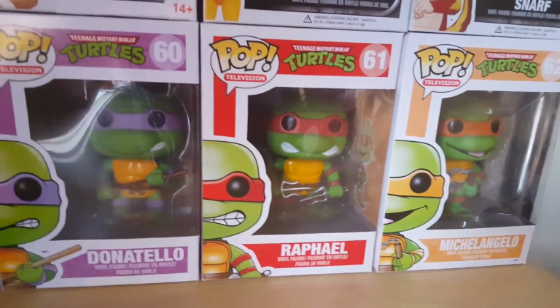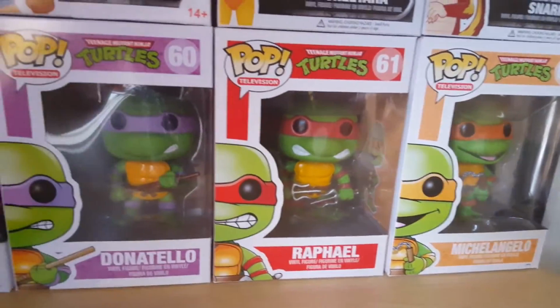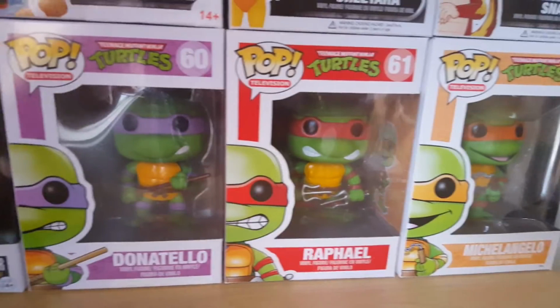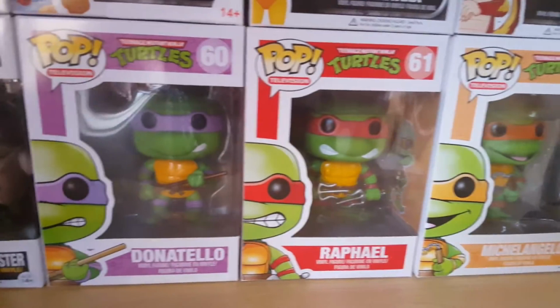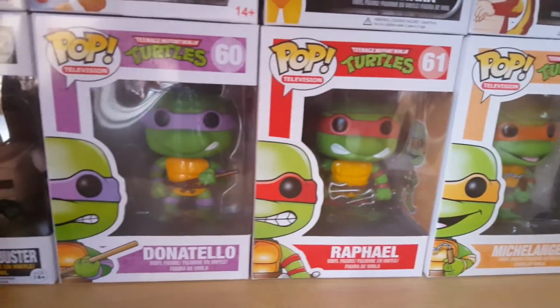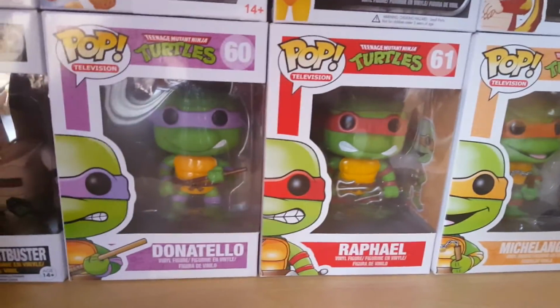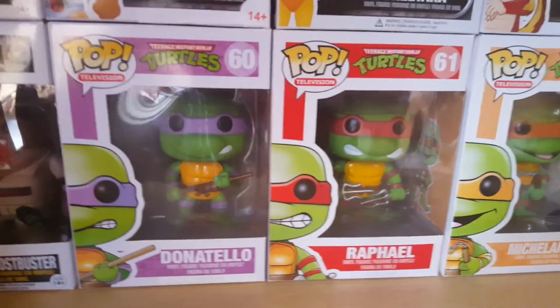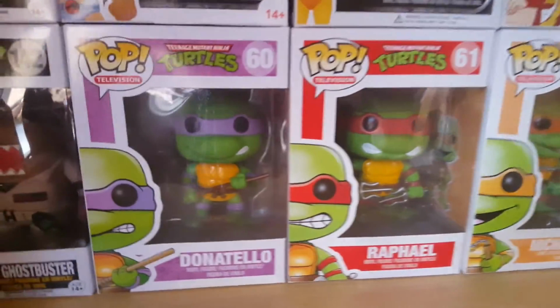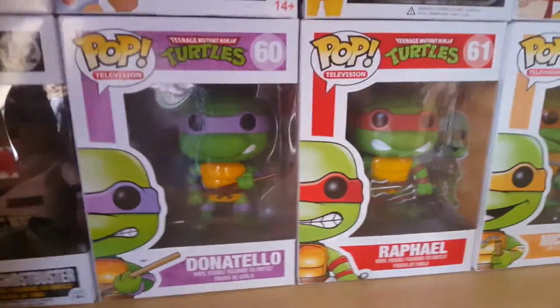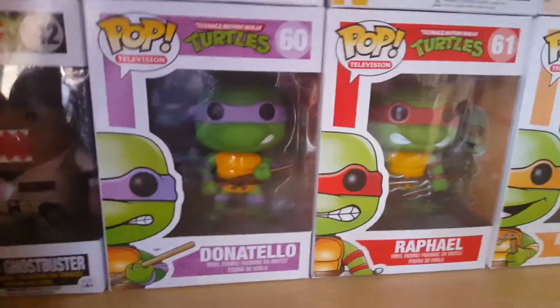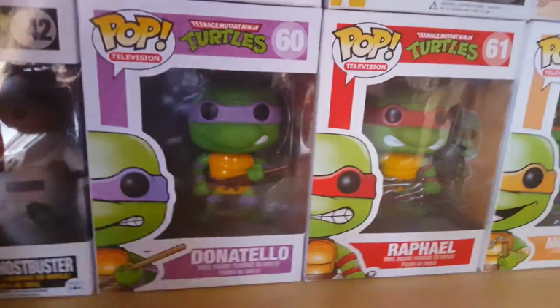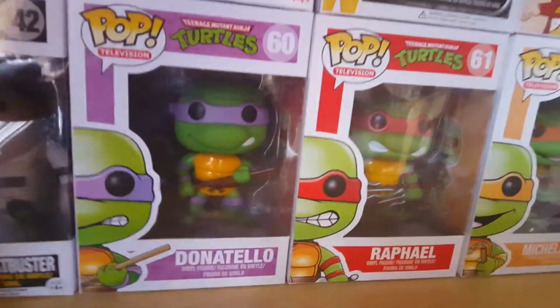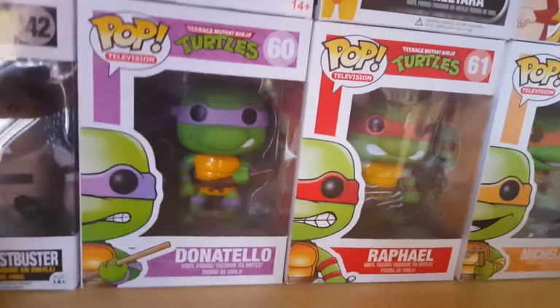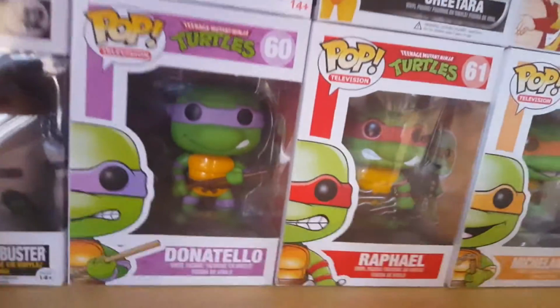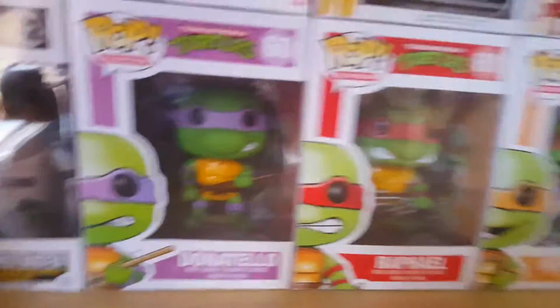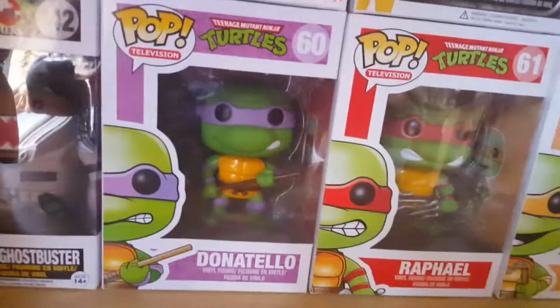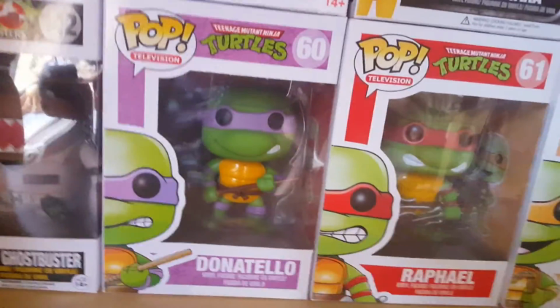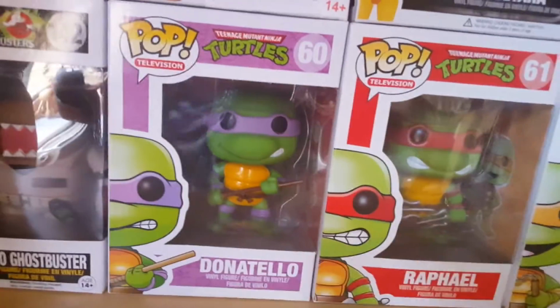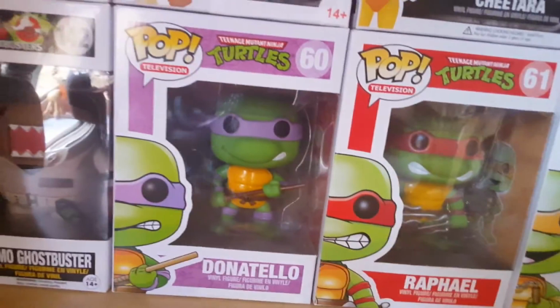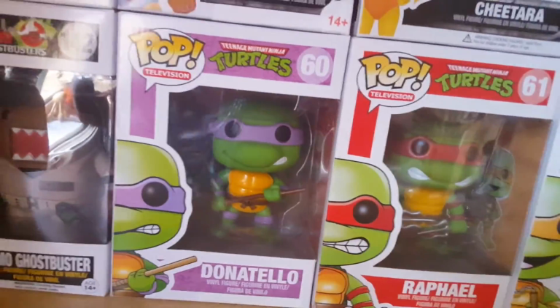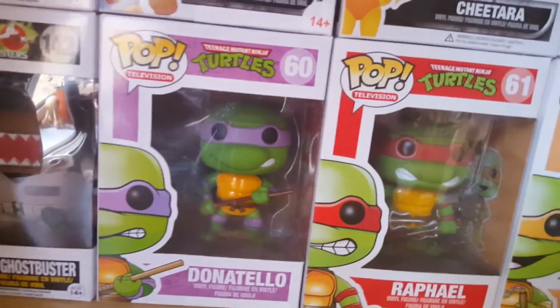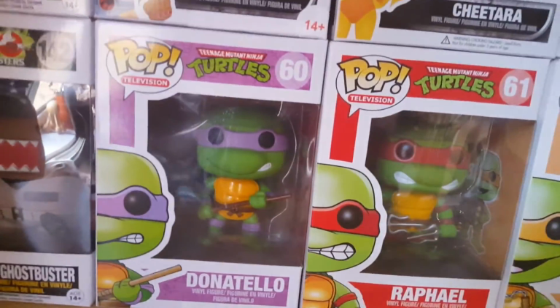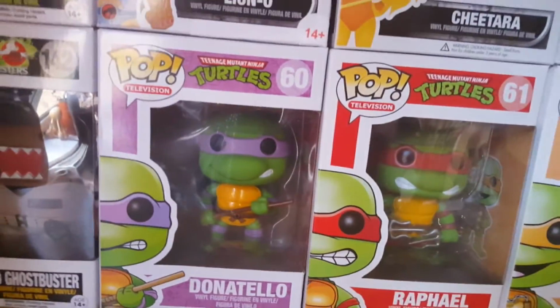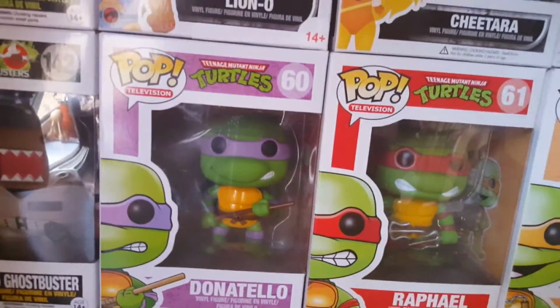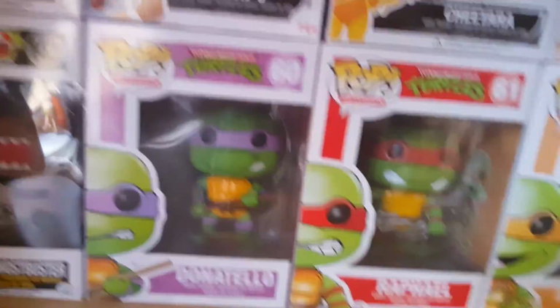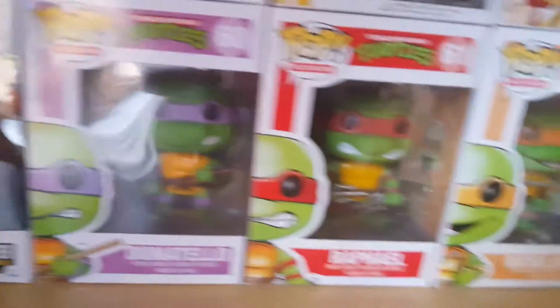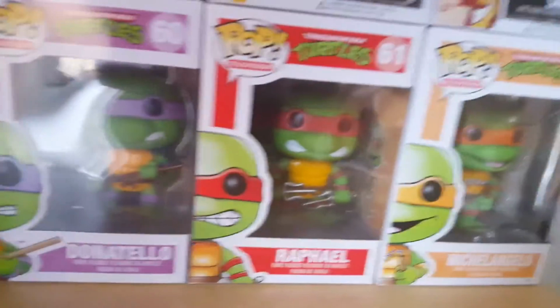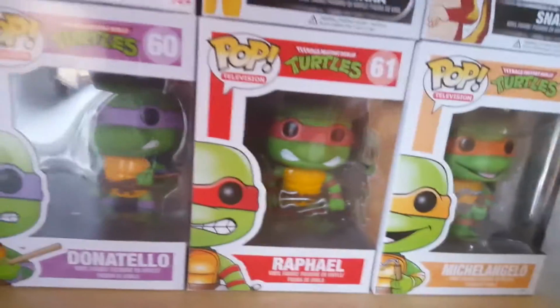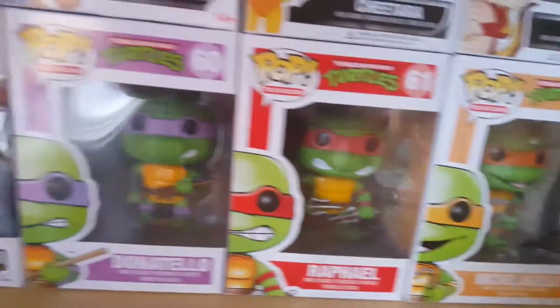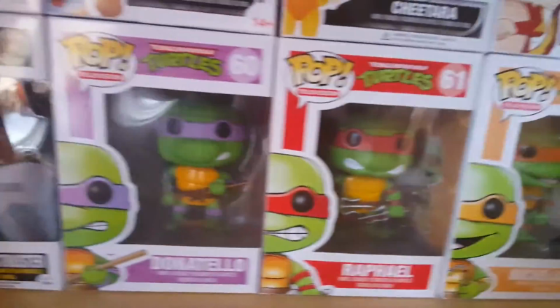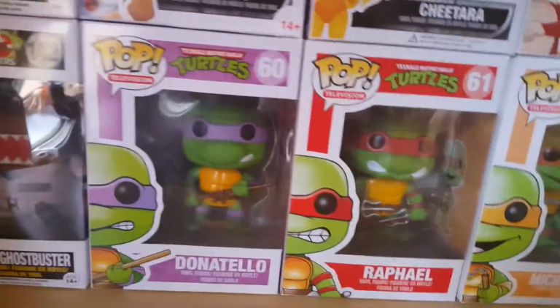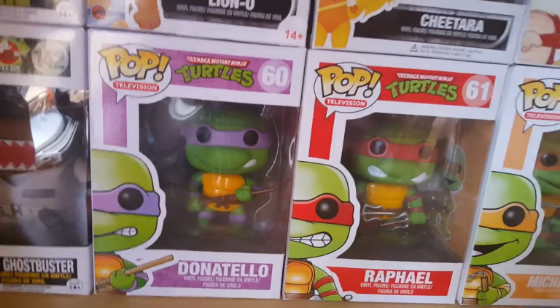Just Leonardo to go, and then I'll probably try and get April O'Neil, Splinter, Shredder, and all the rest of it. But yeah, I've got those two.